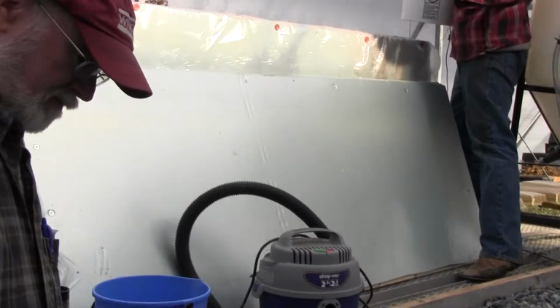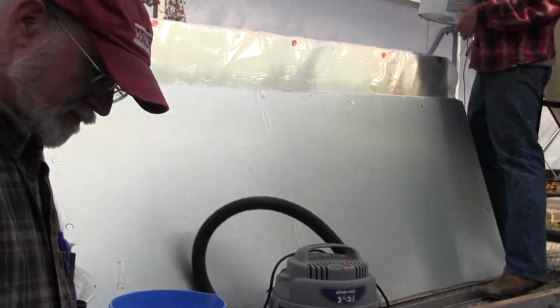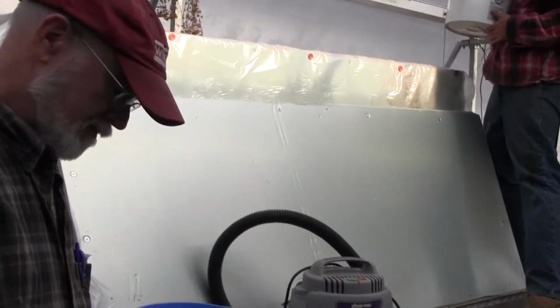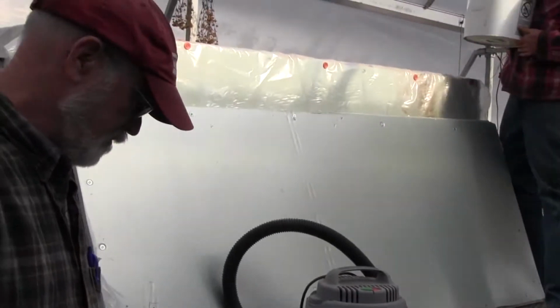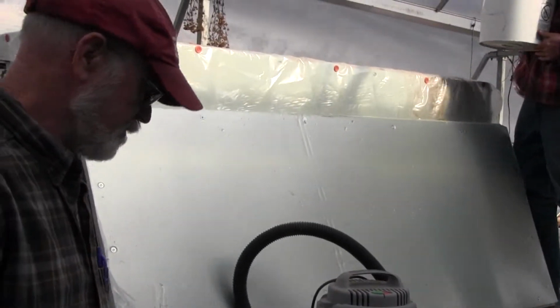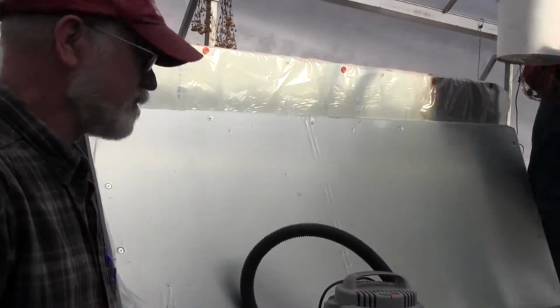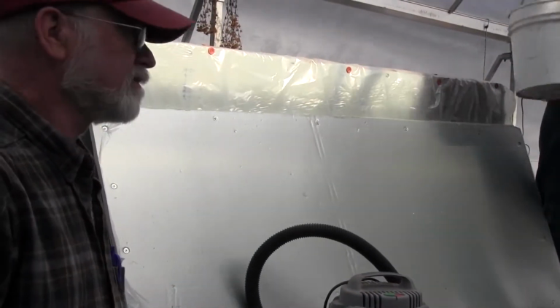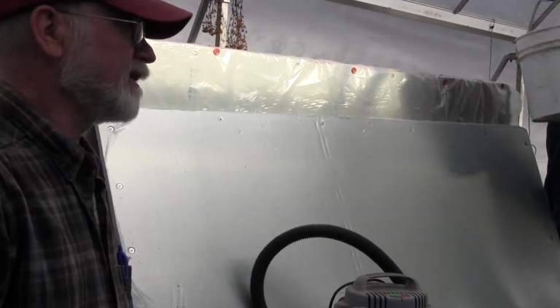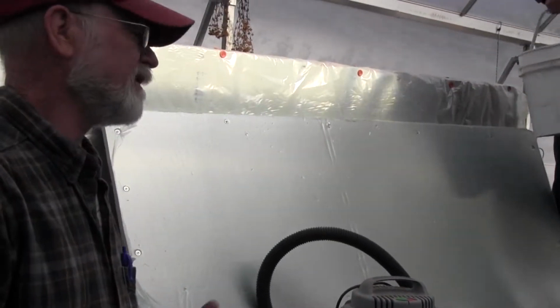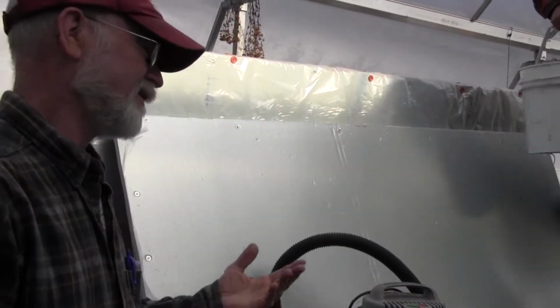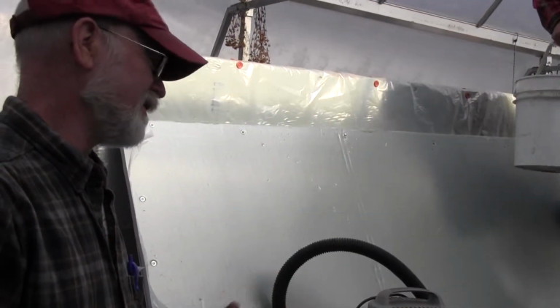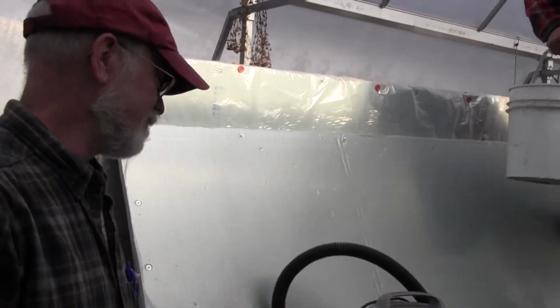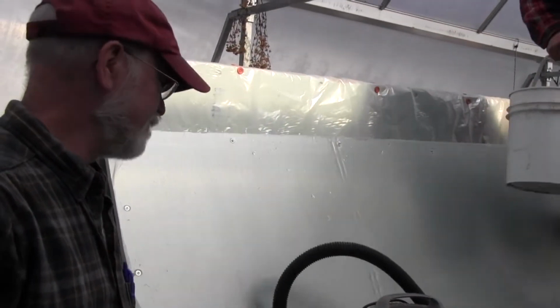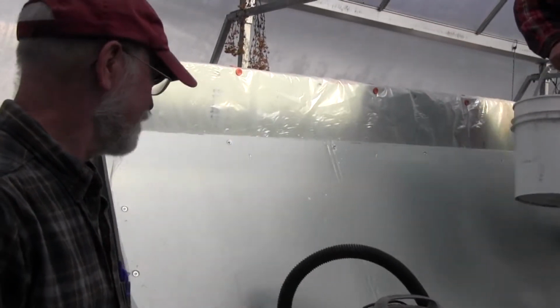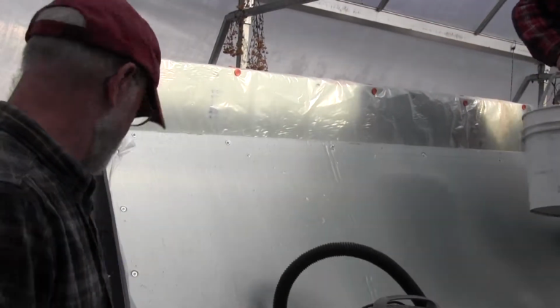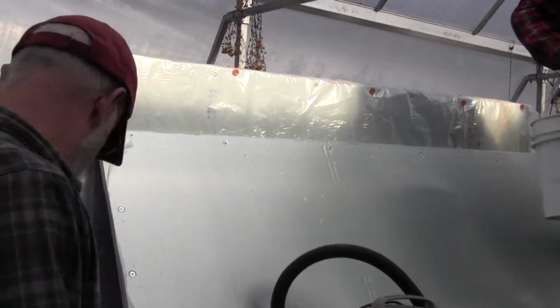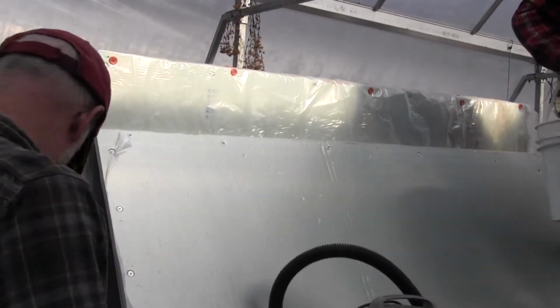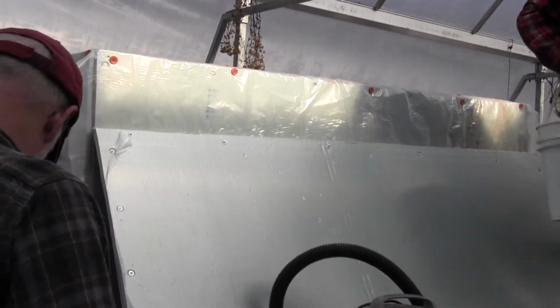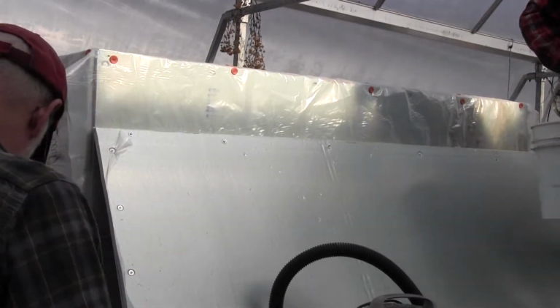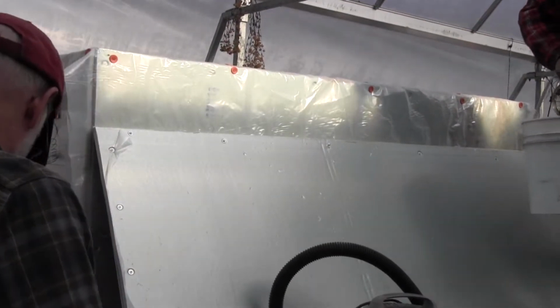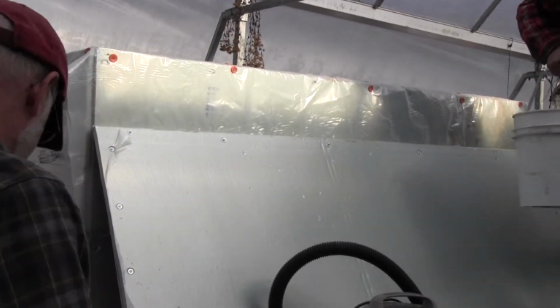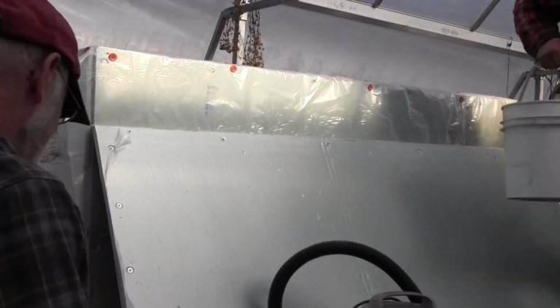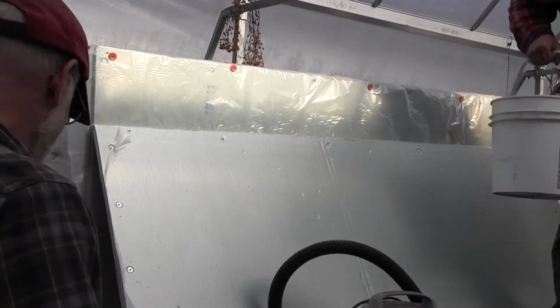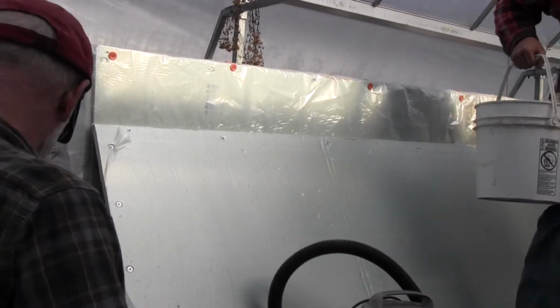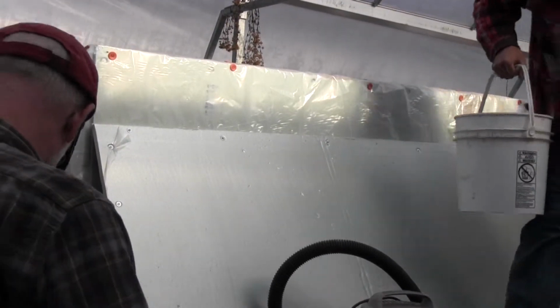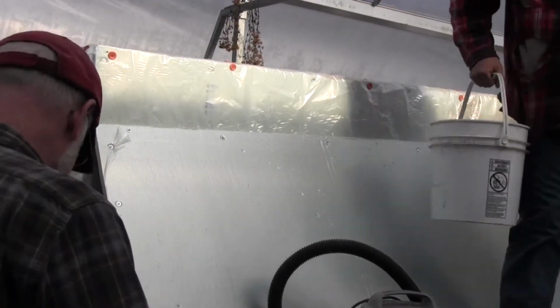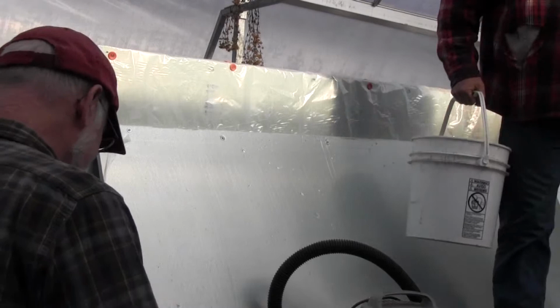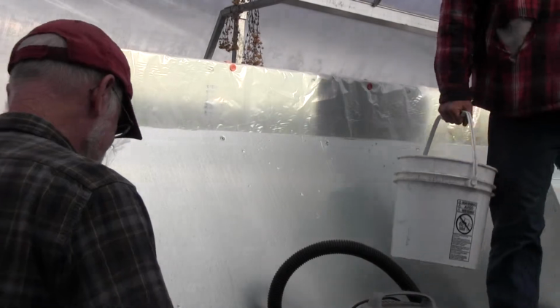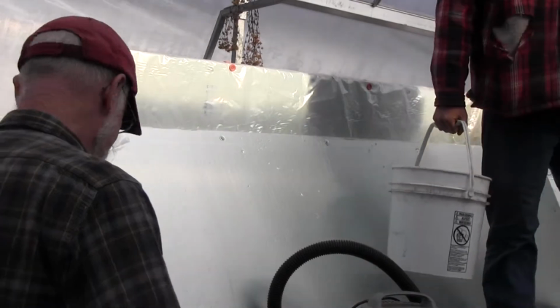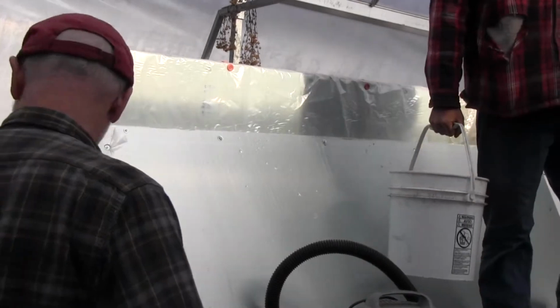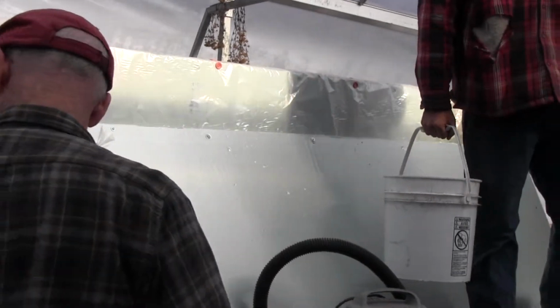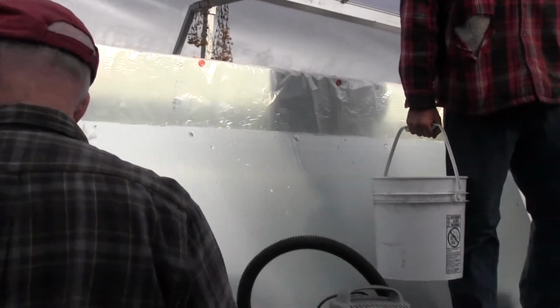And then you've got a heated ballast bed. You could lay it down — yeah, you could.